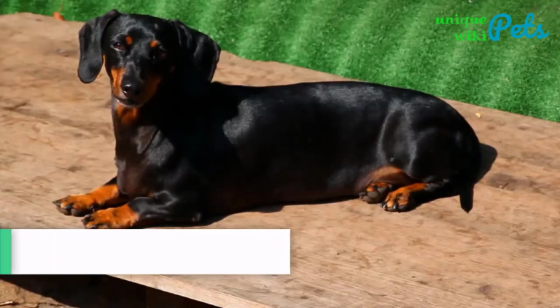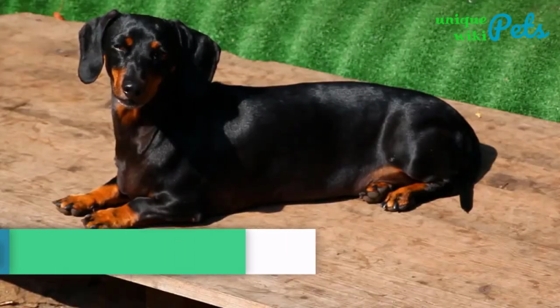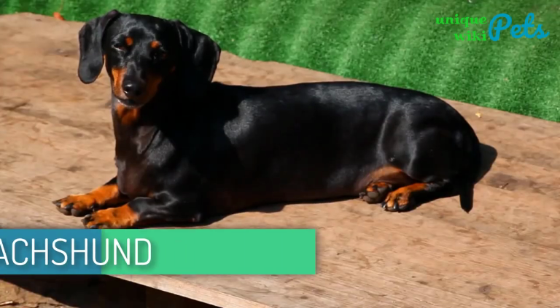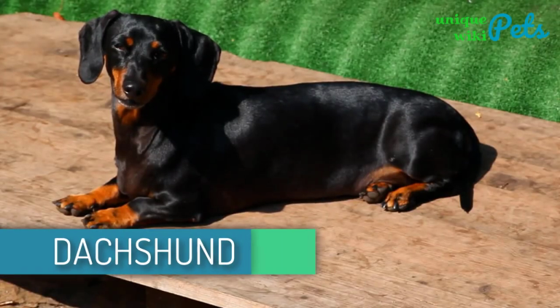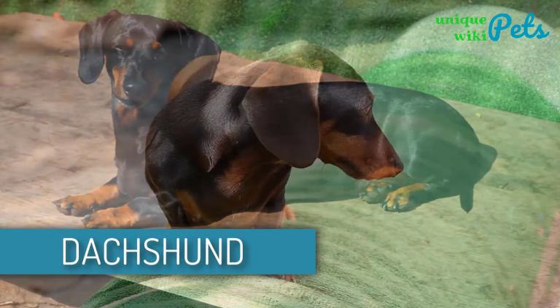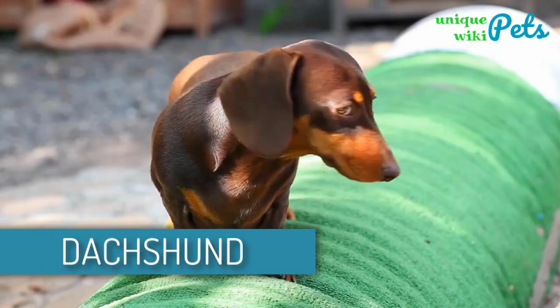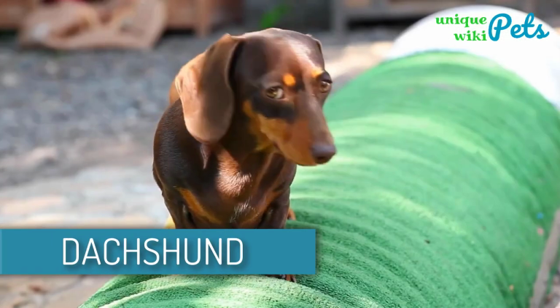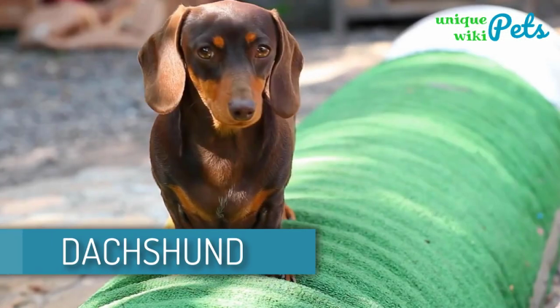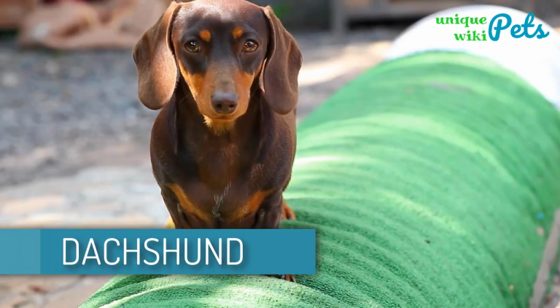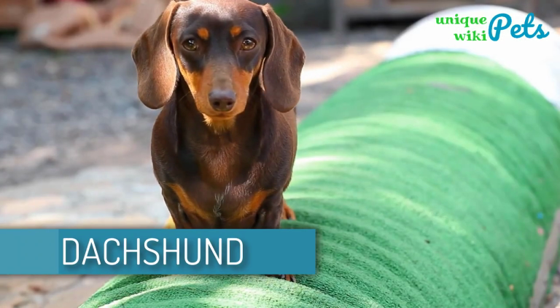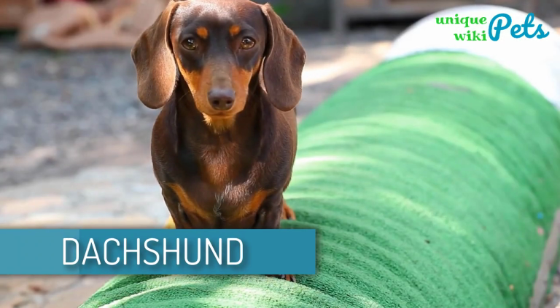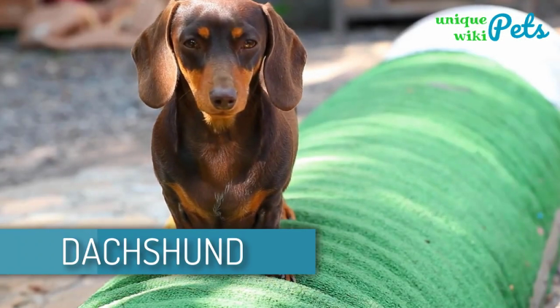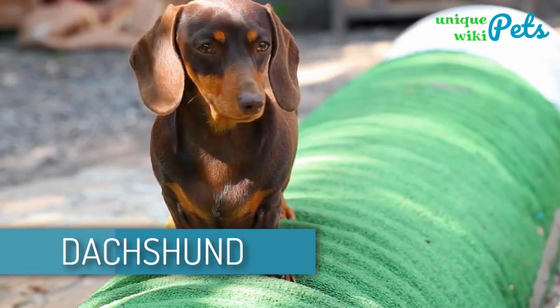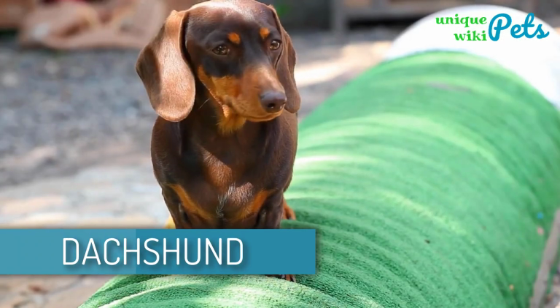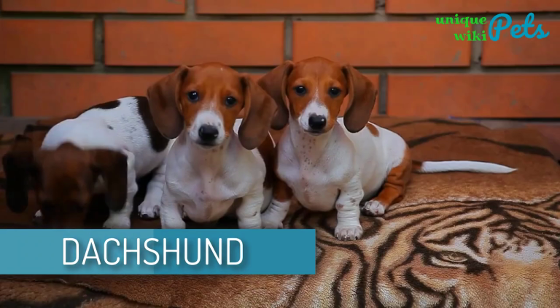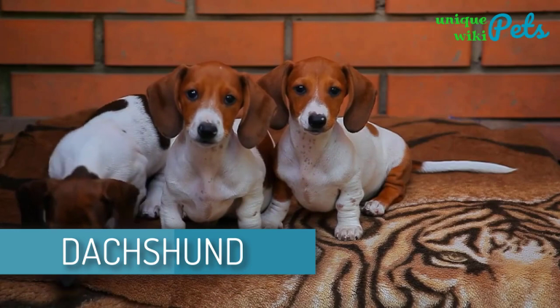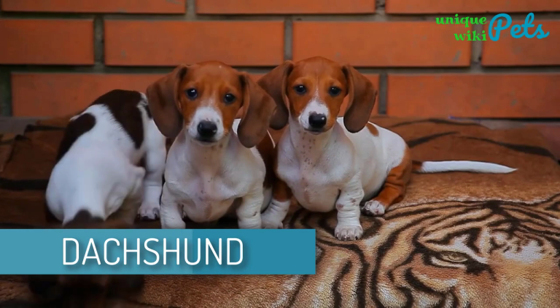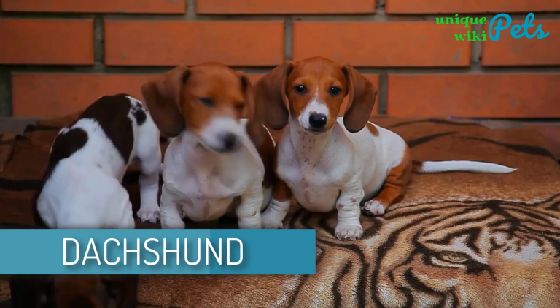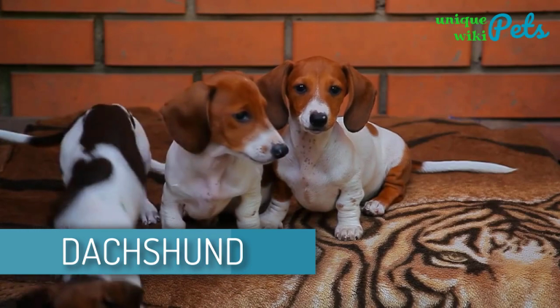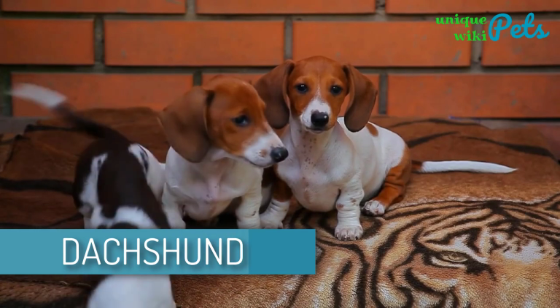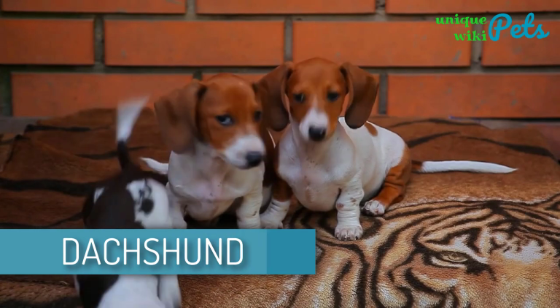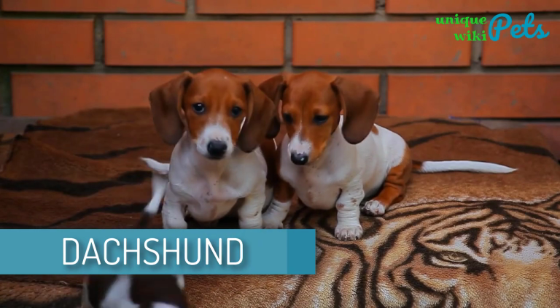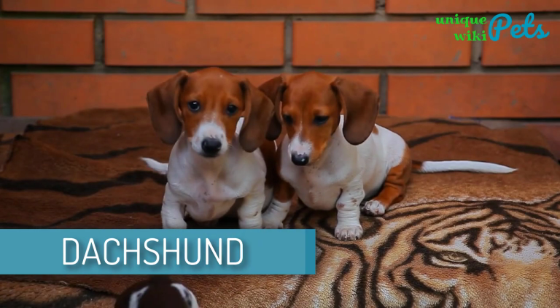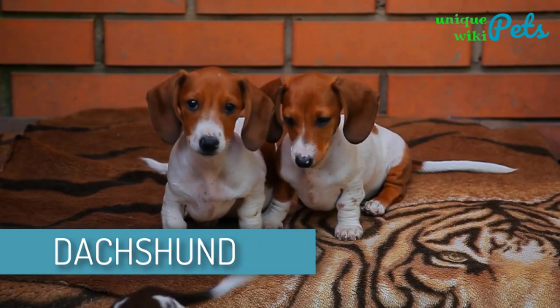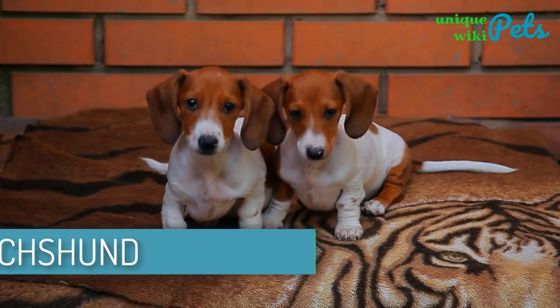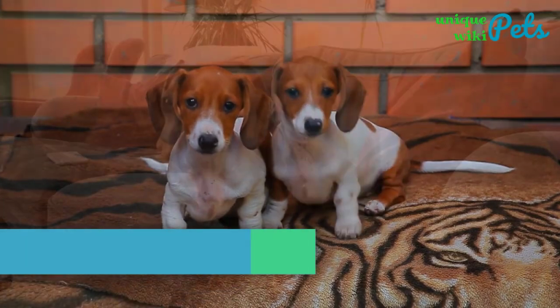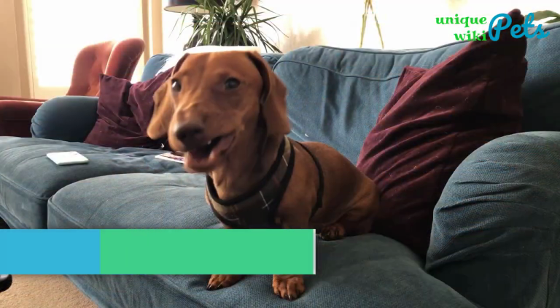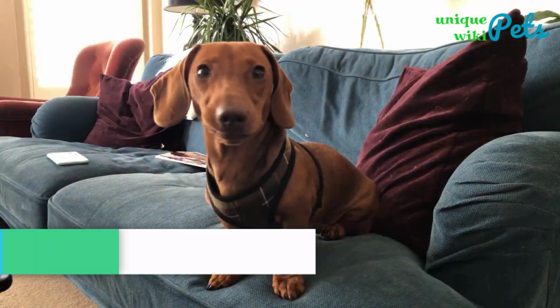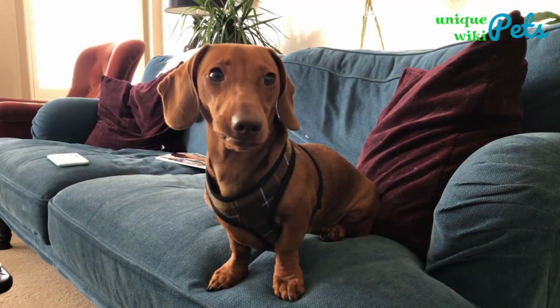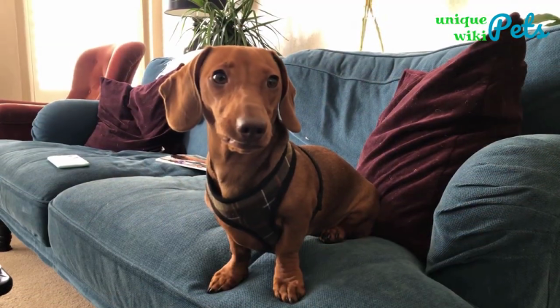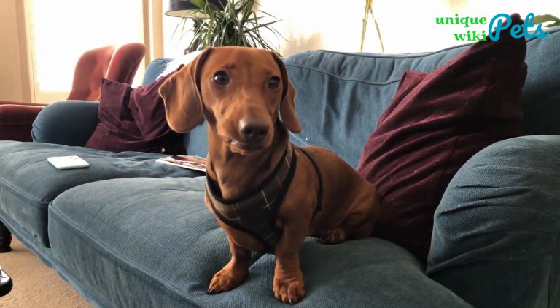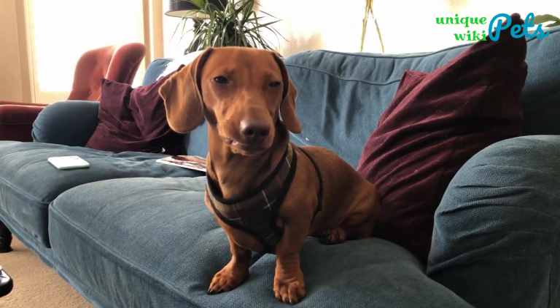Dachshund. This dog is courageous, lively, and very clever. A Dachshund is mainly bred to persevere, which can also translate to being stubborn.